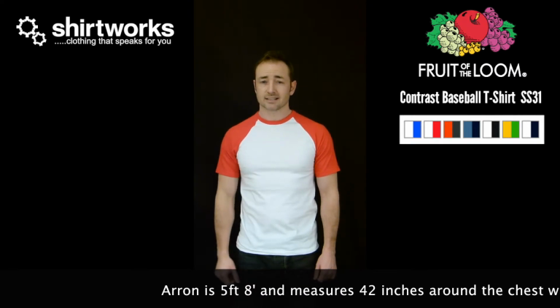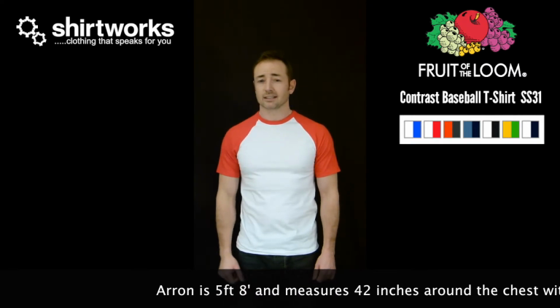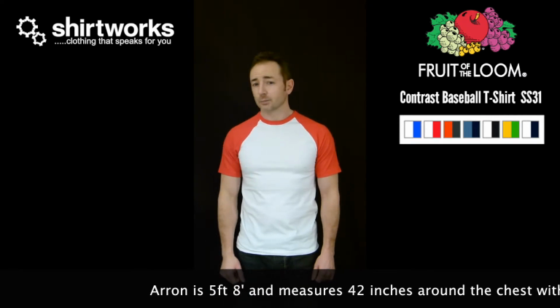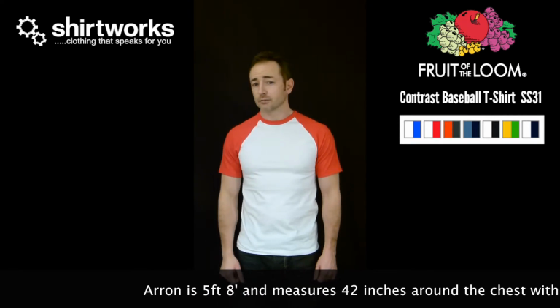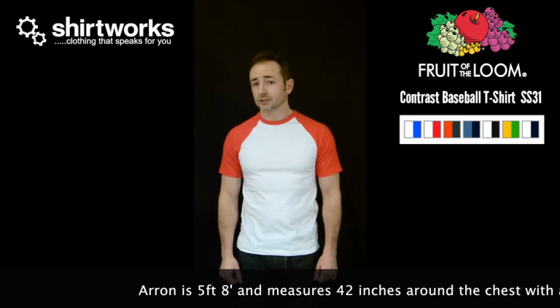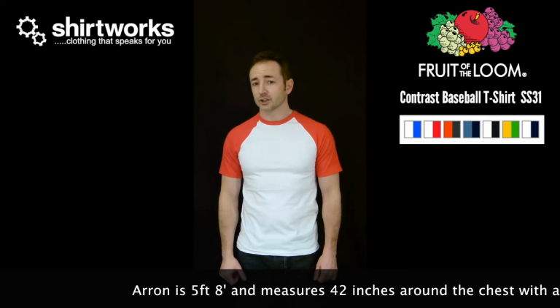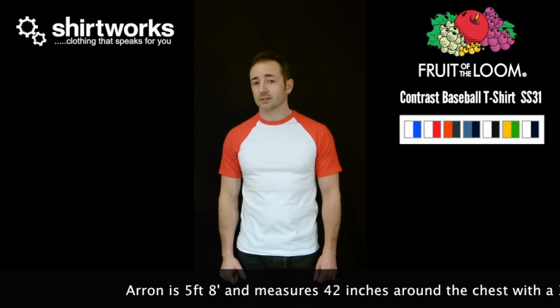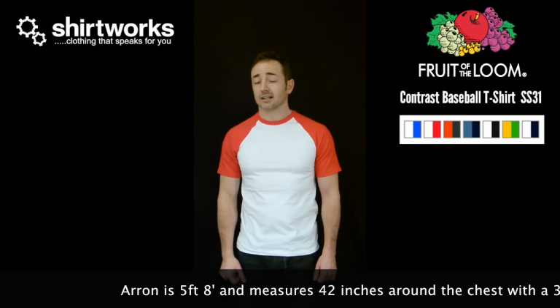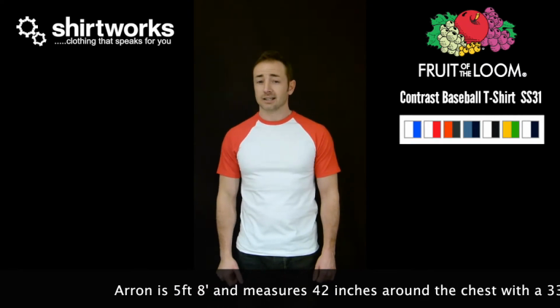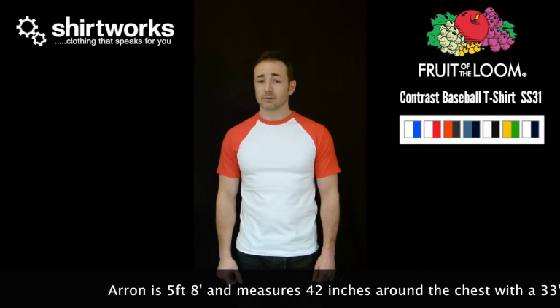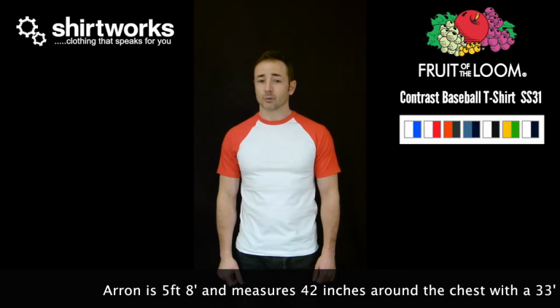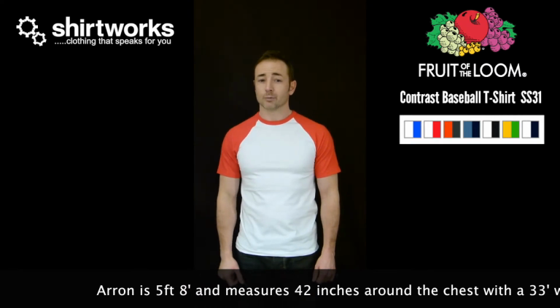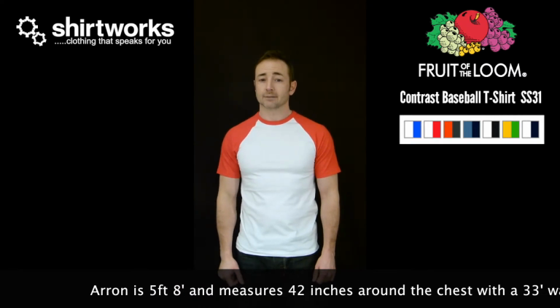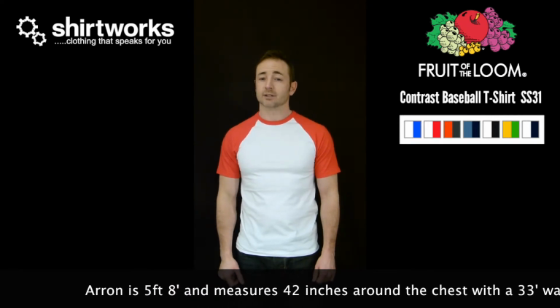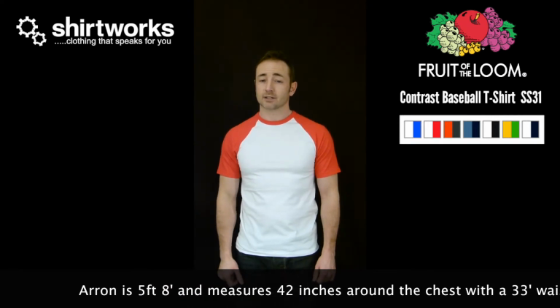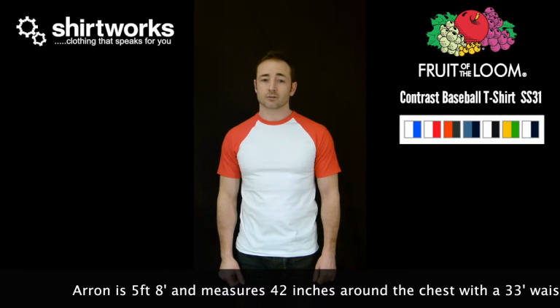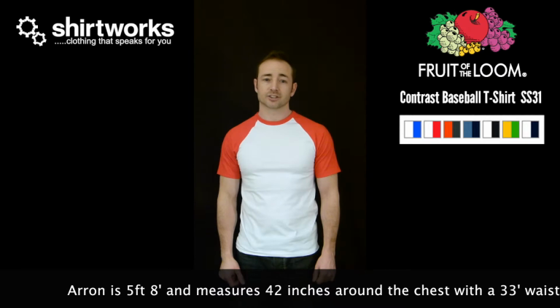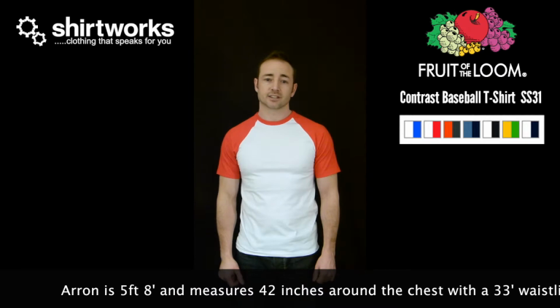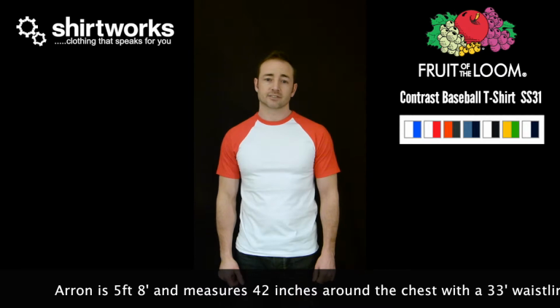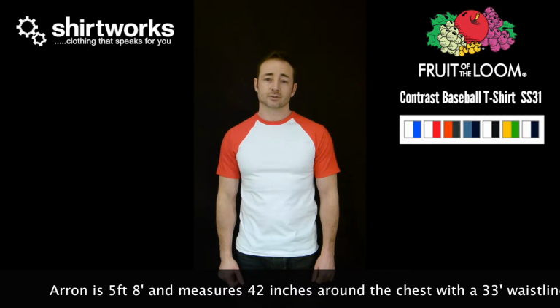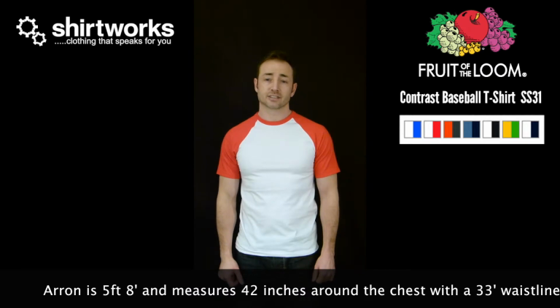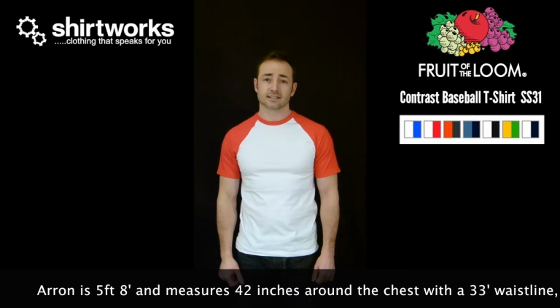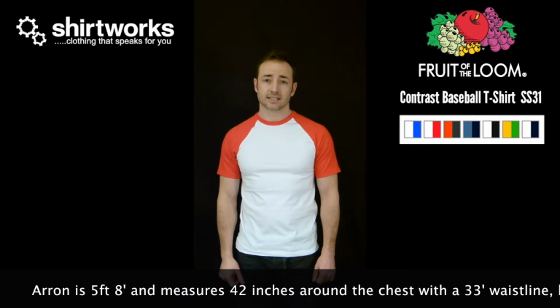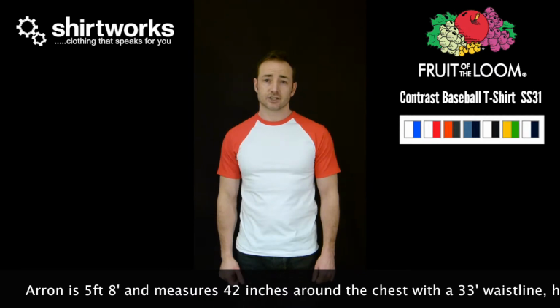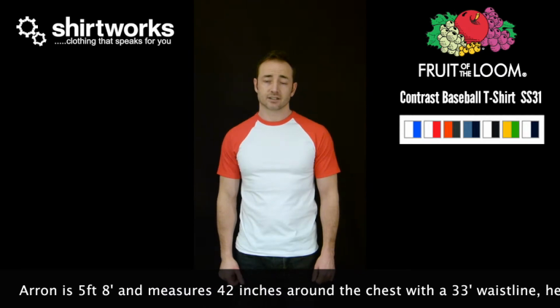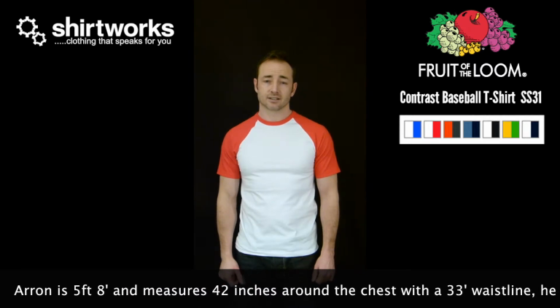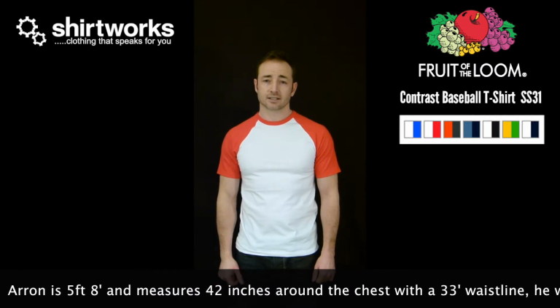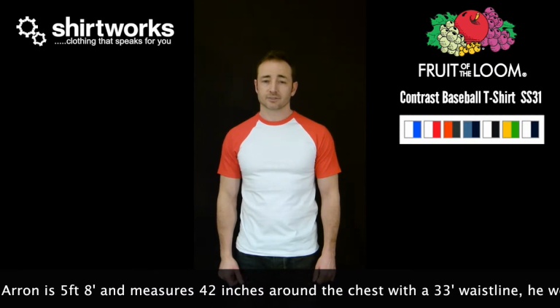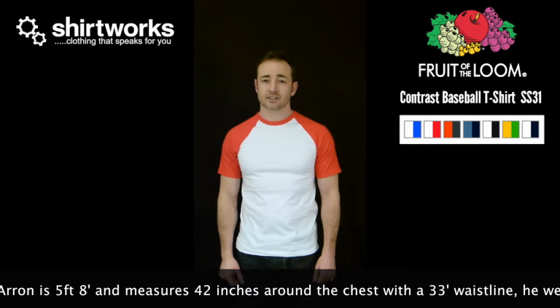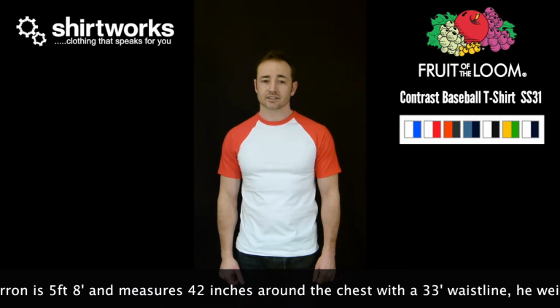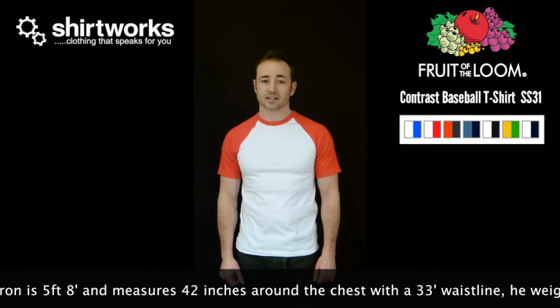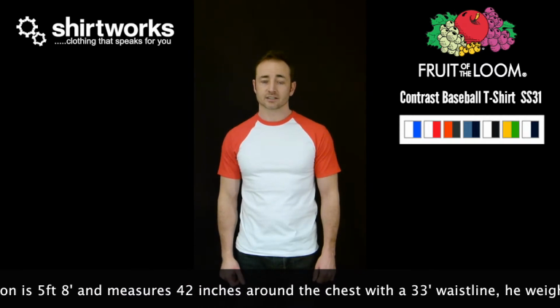It's a little bit retro, a little bit boy band, but a great alternative to a standard t-shirt. It comes in various colours.